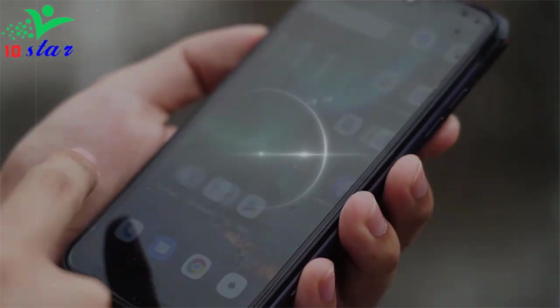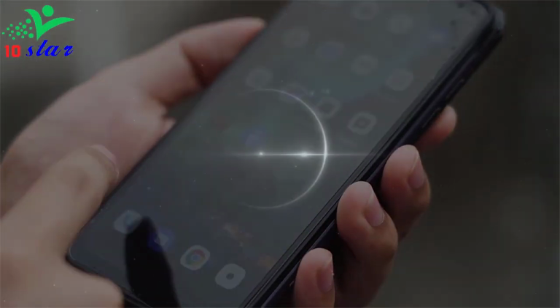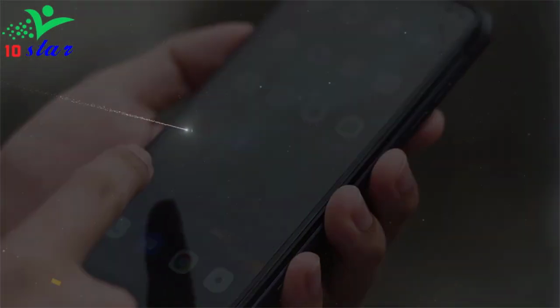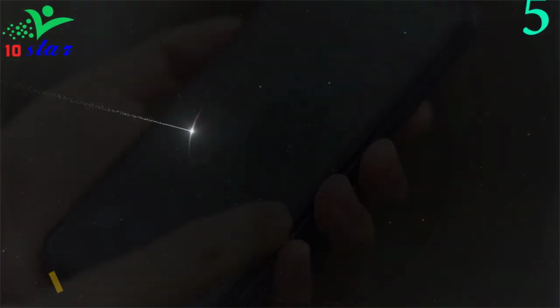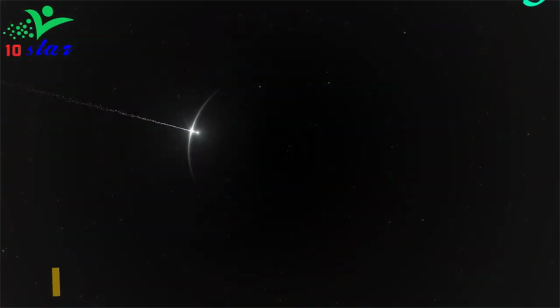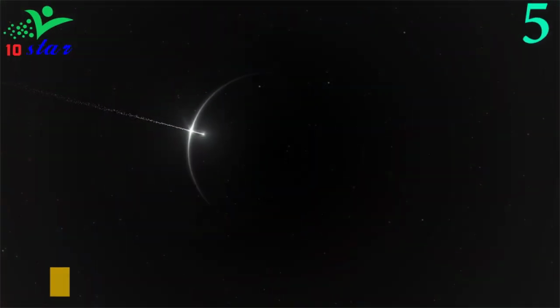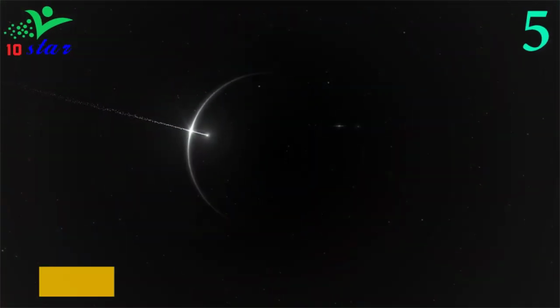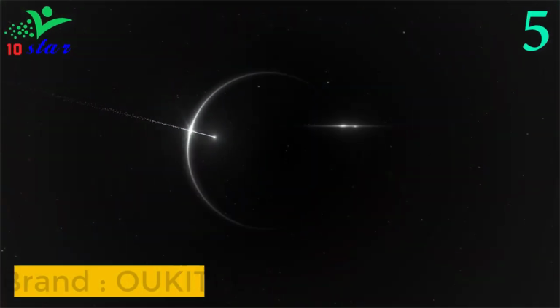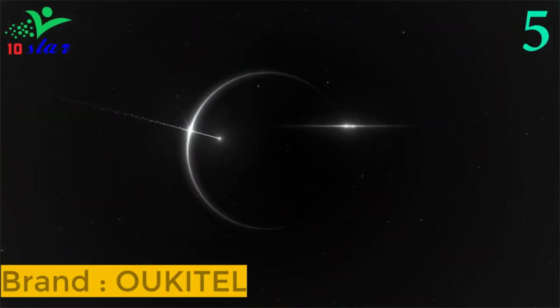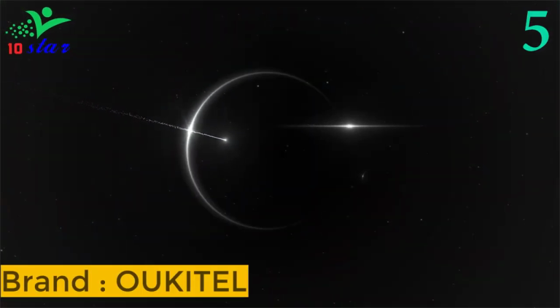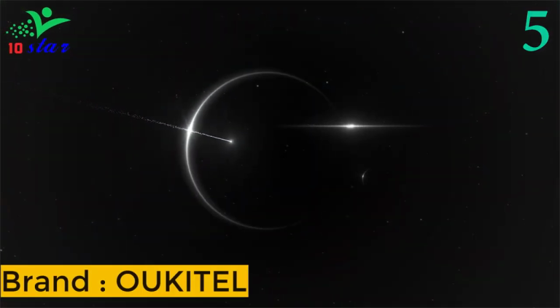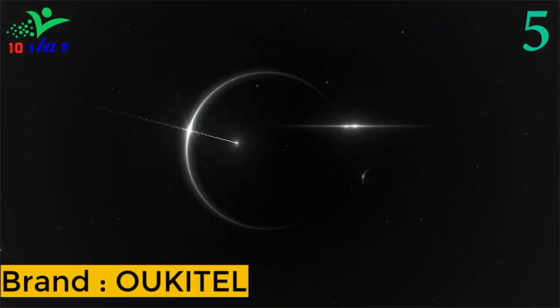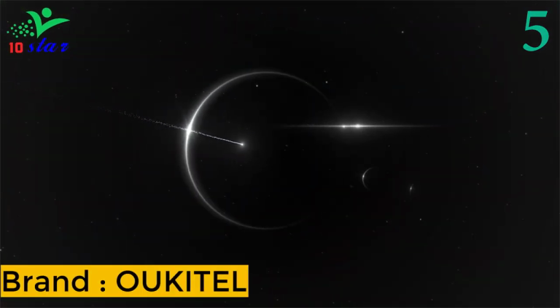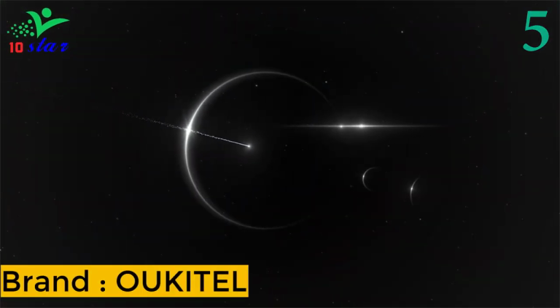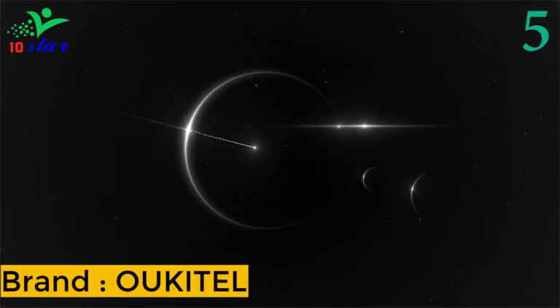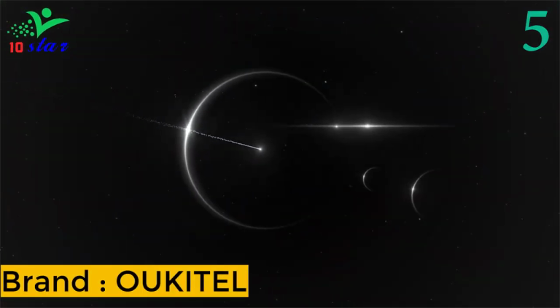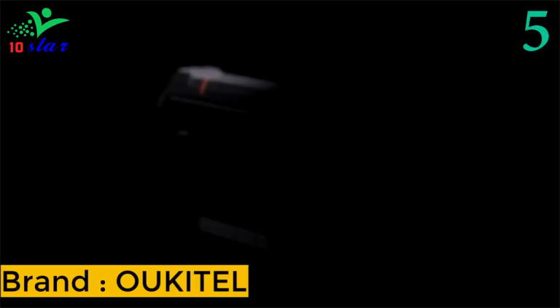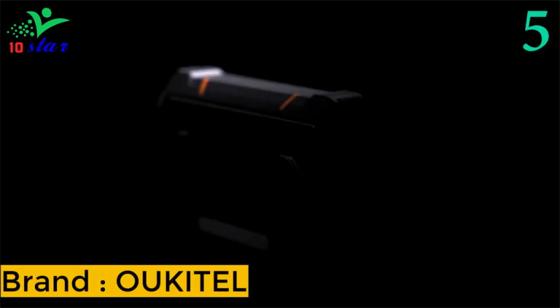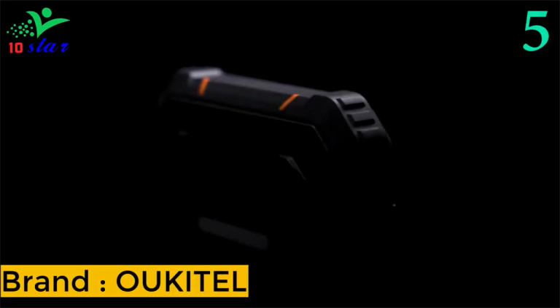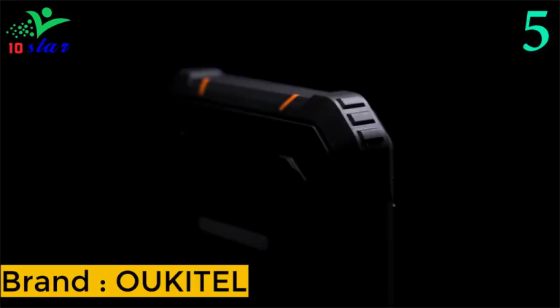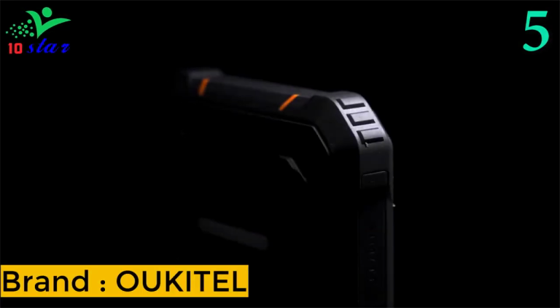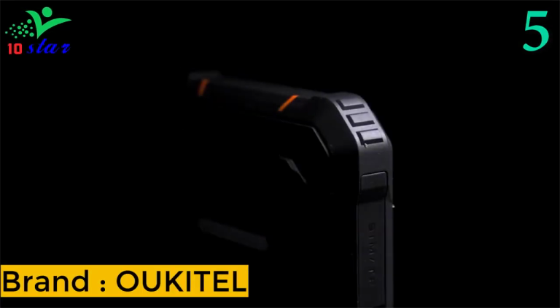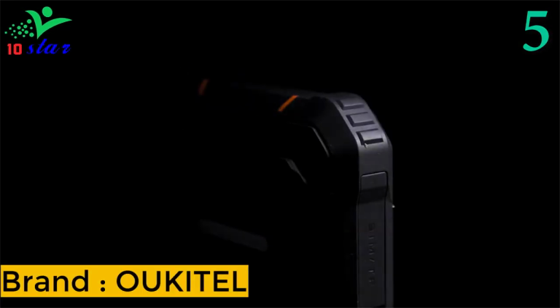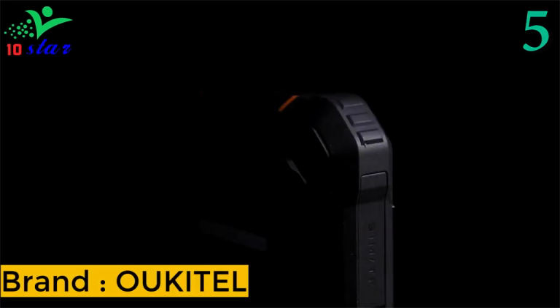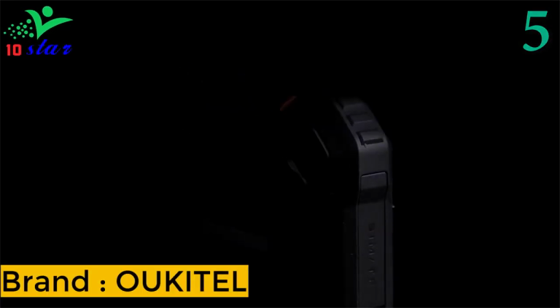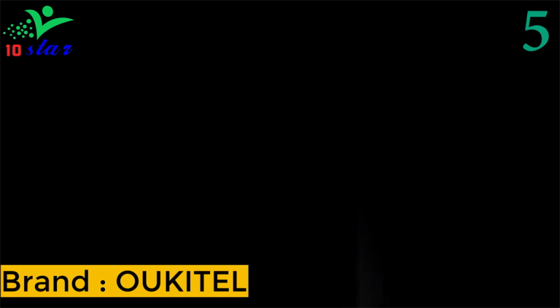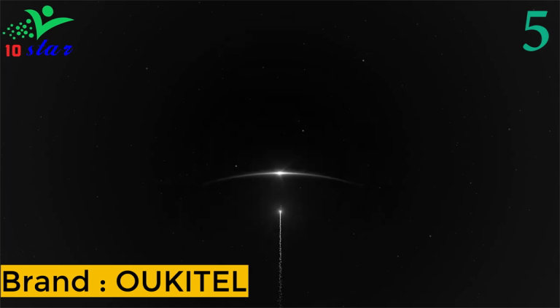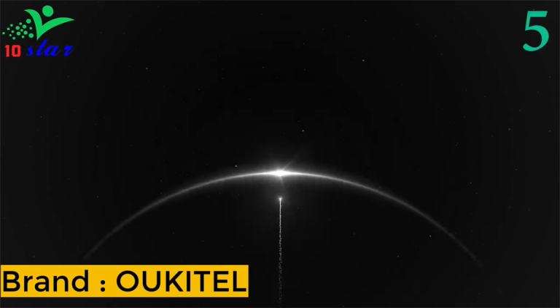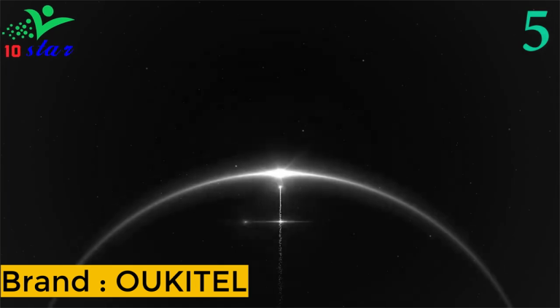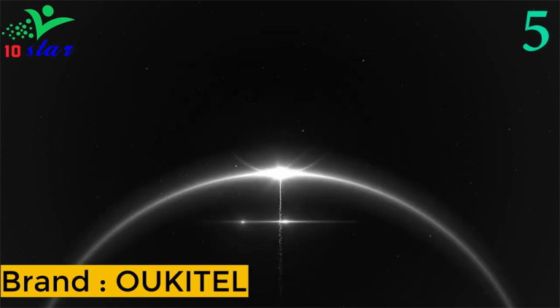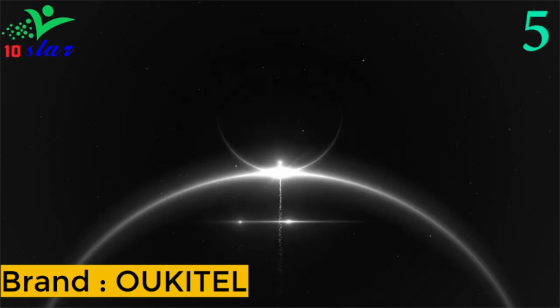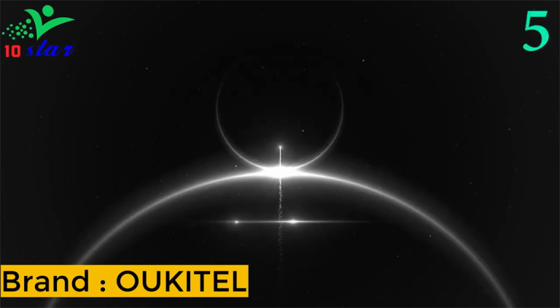Number 5. Brand name: Alcatel. Model number: WP23.